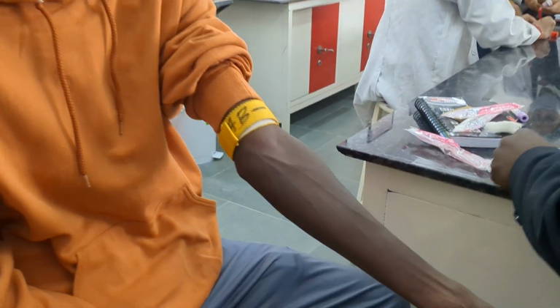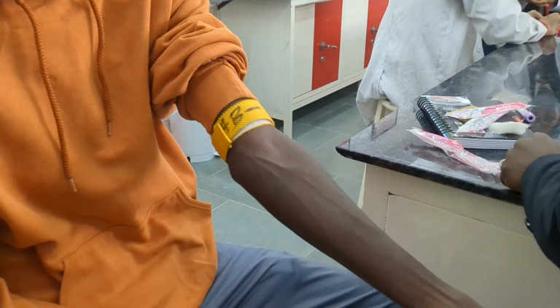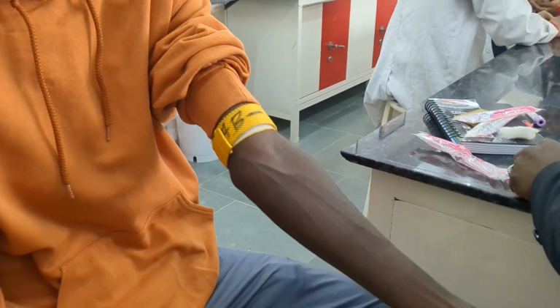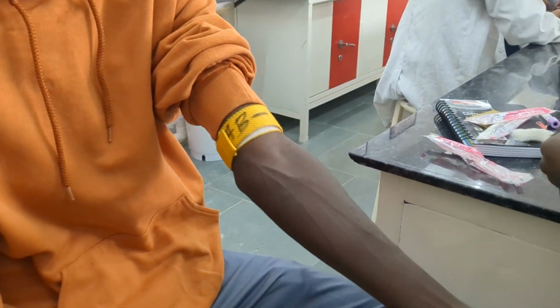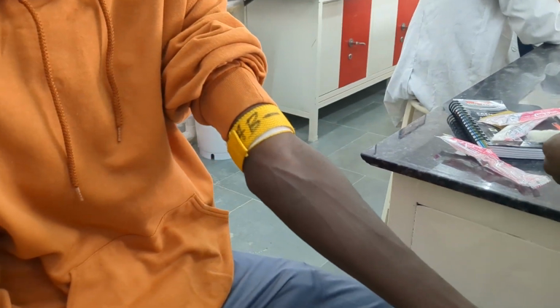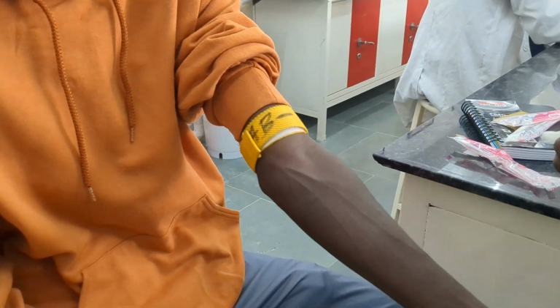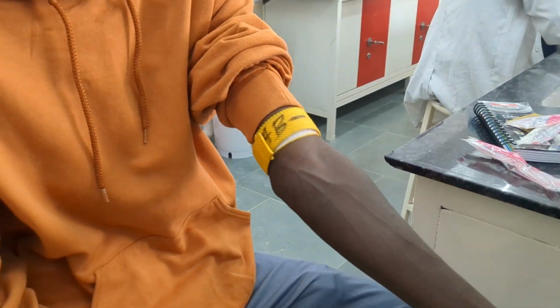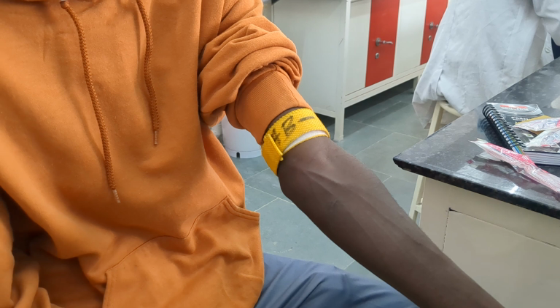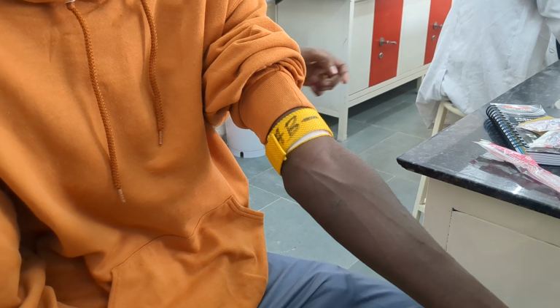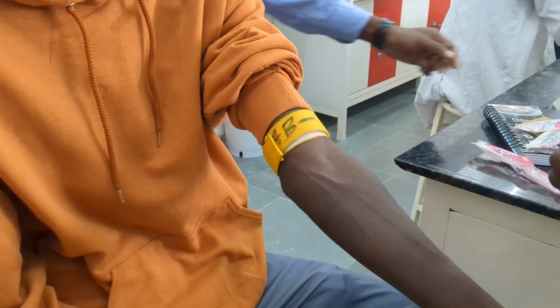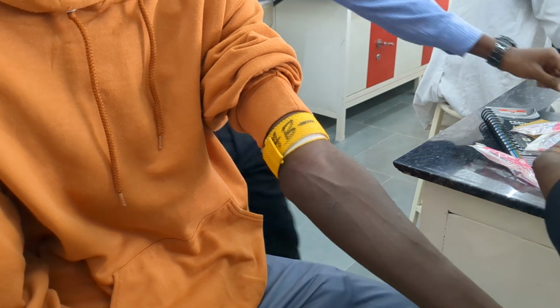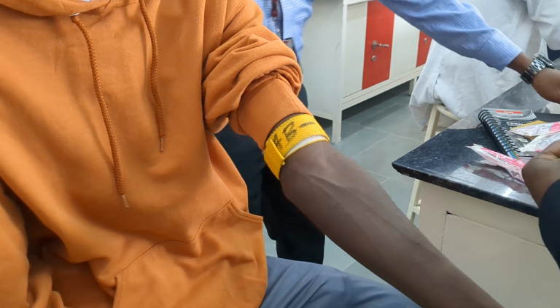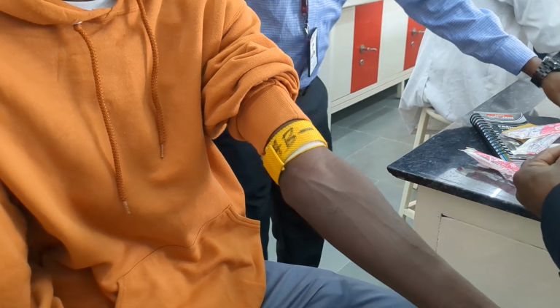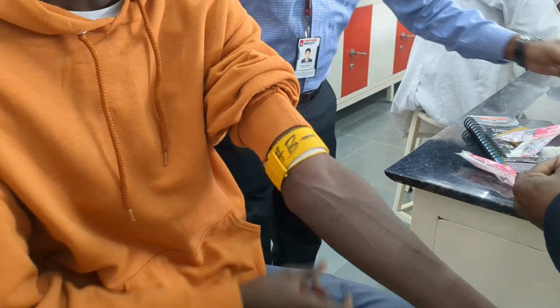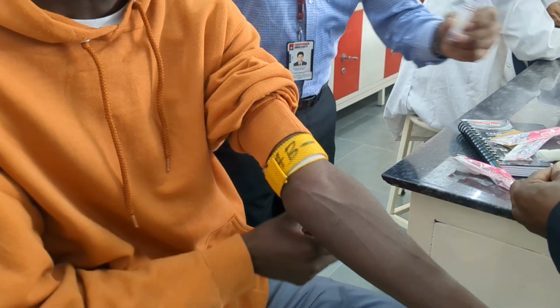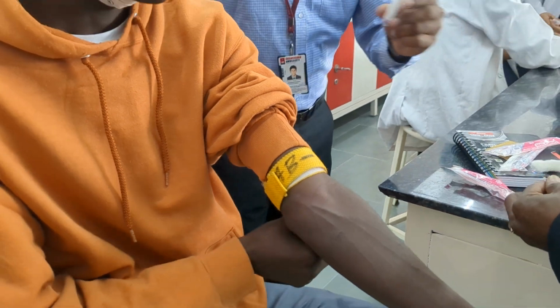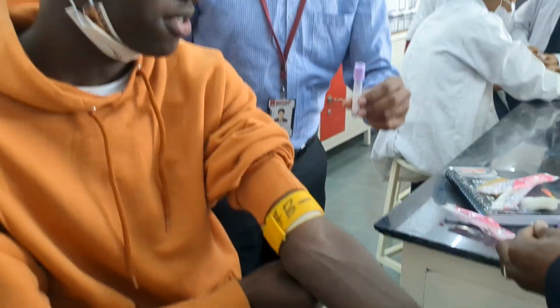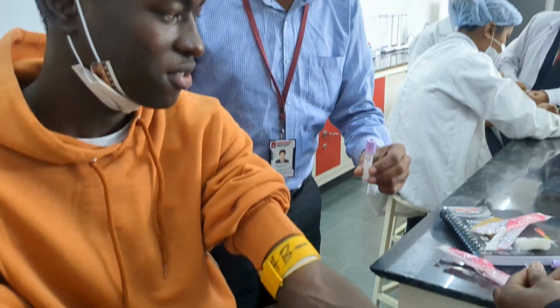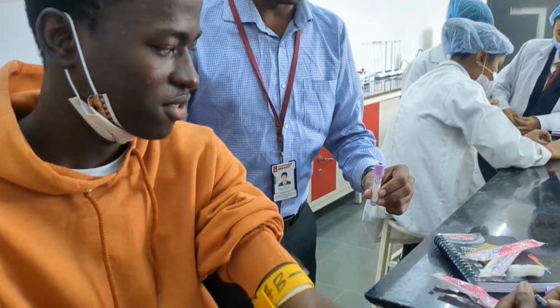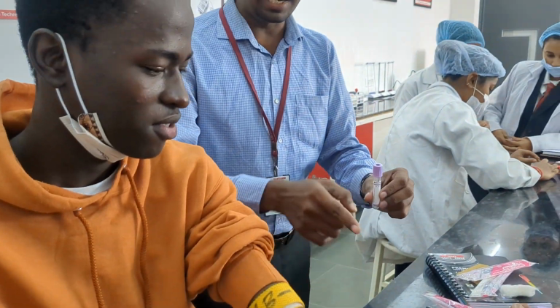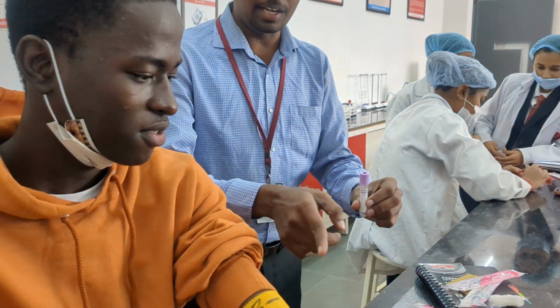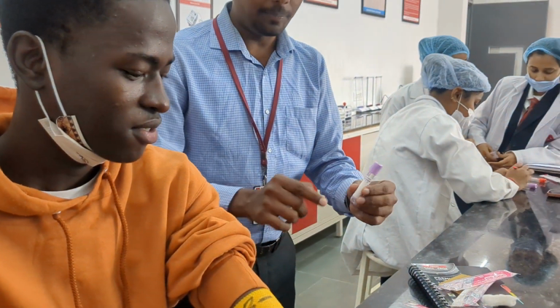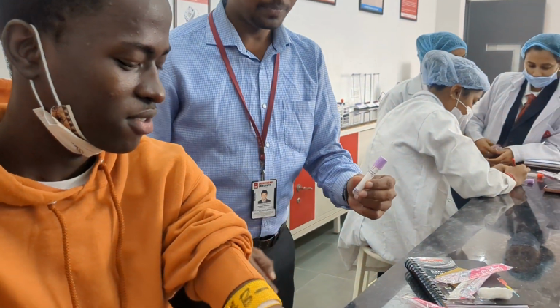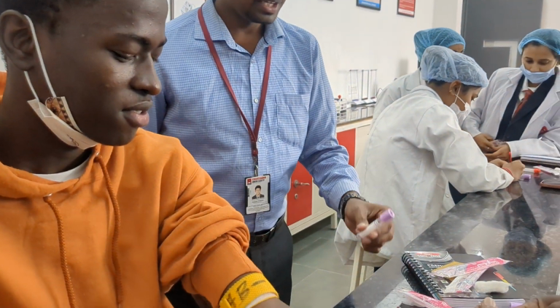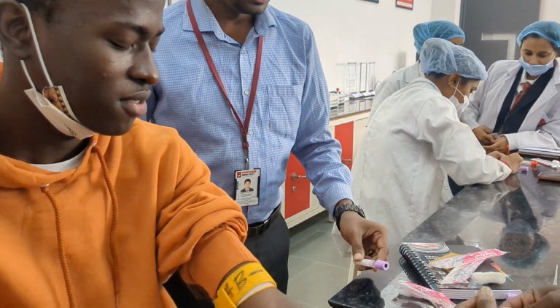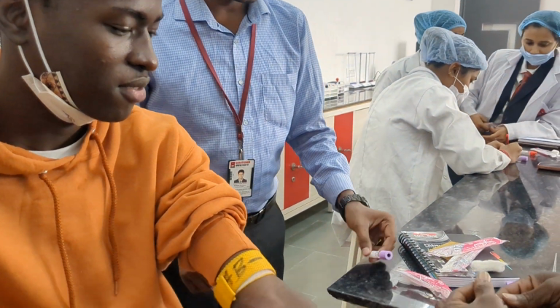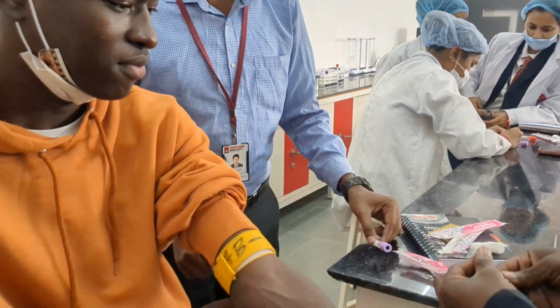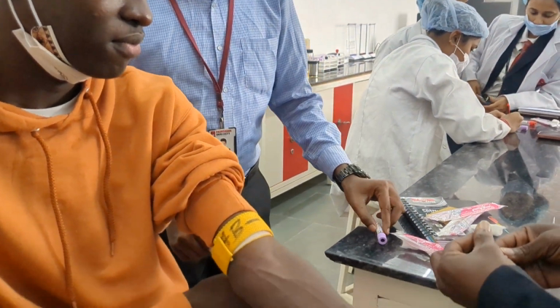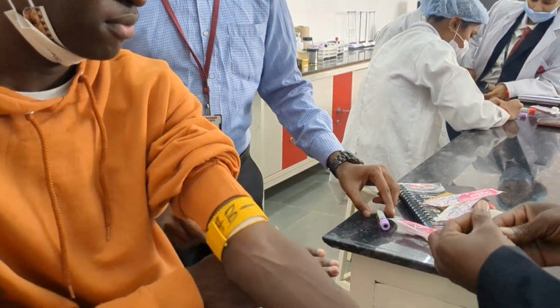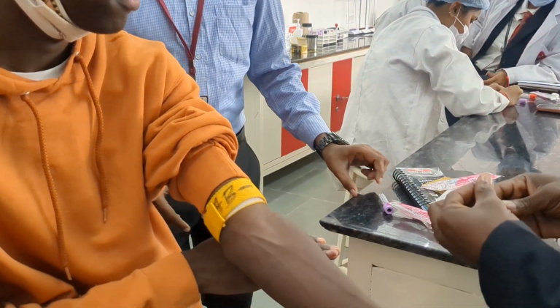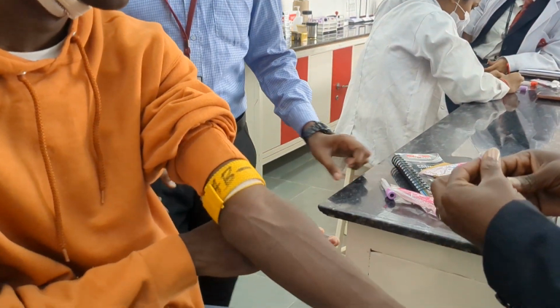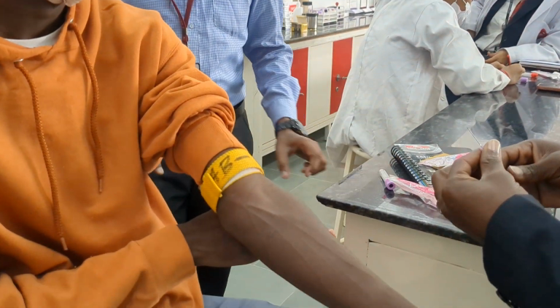Arrange your EDTA tube, label the EDTA tube, and start collecting the sample.